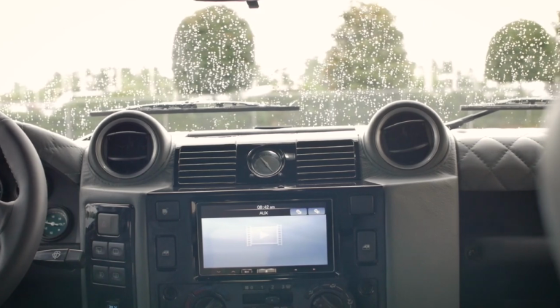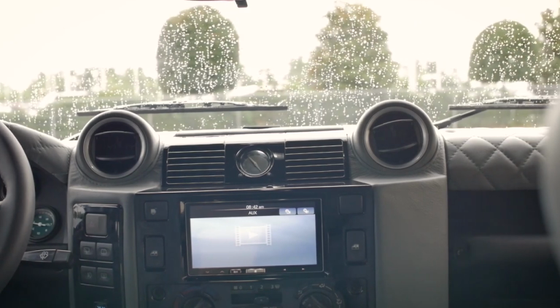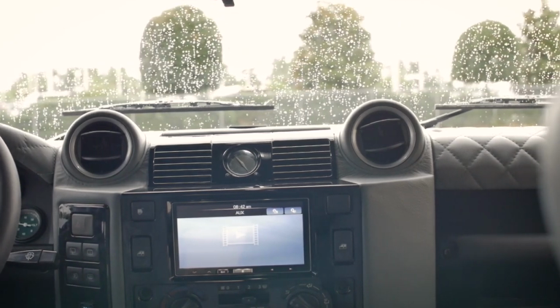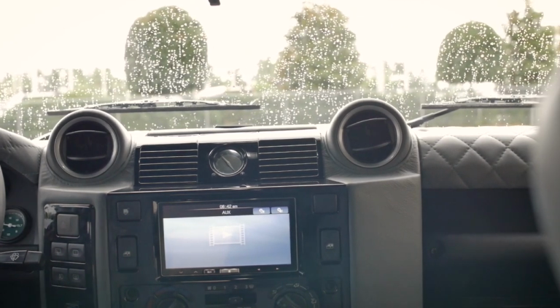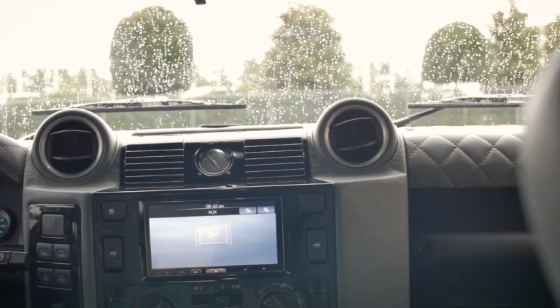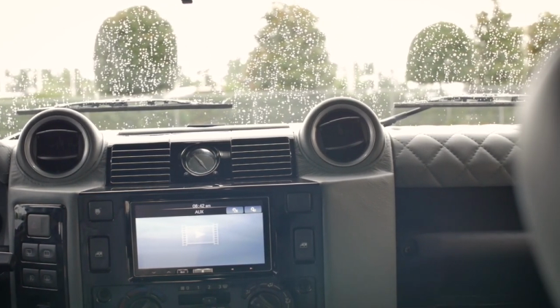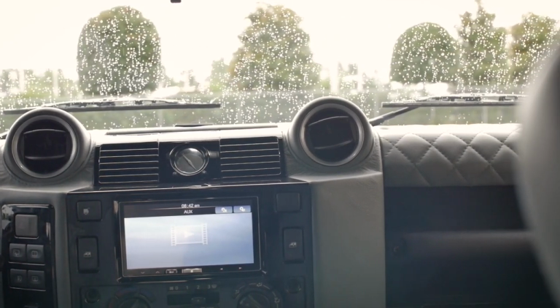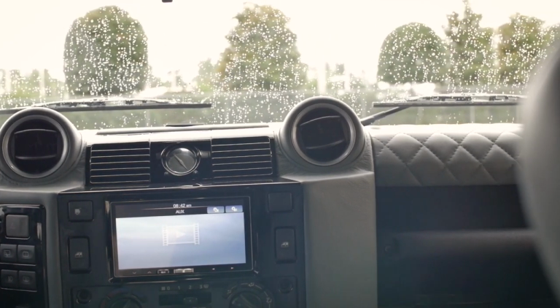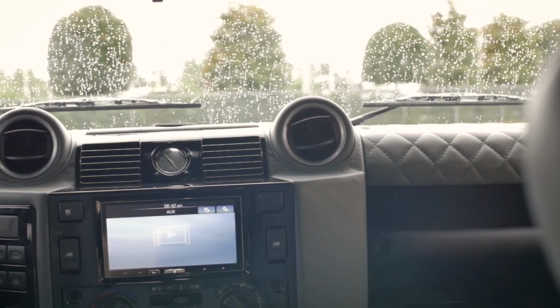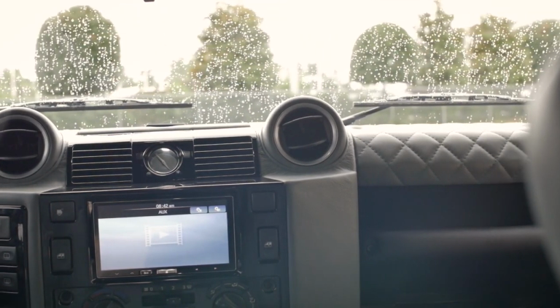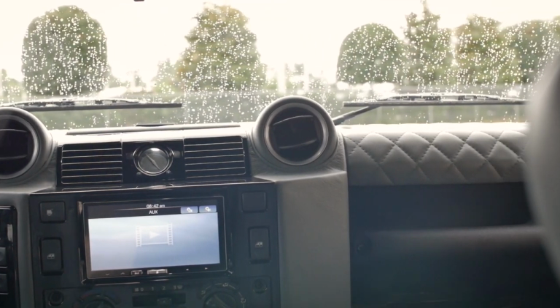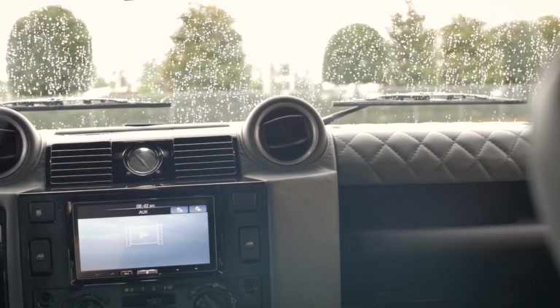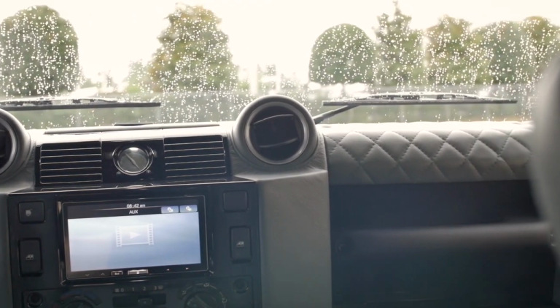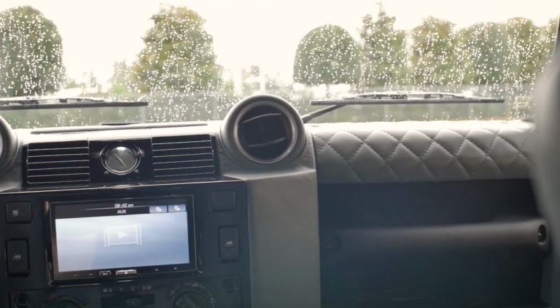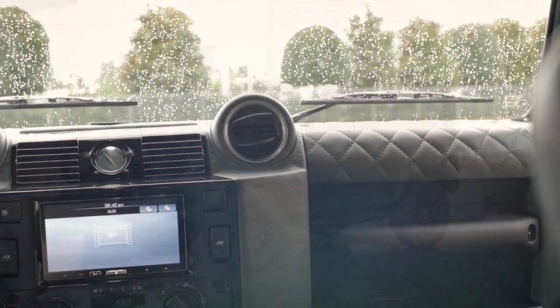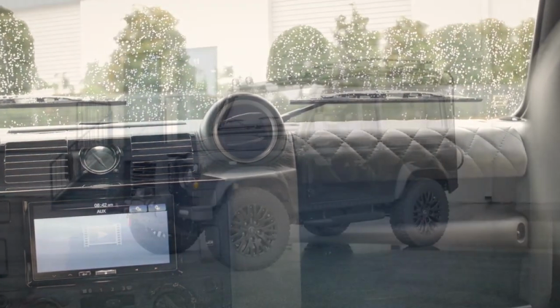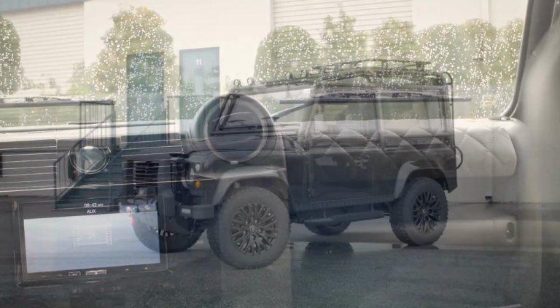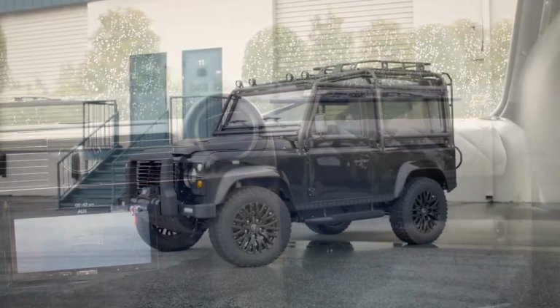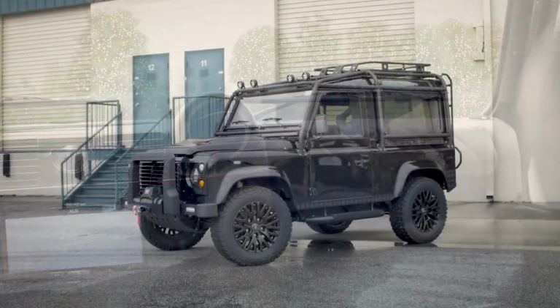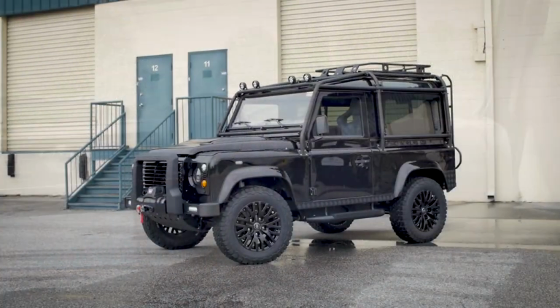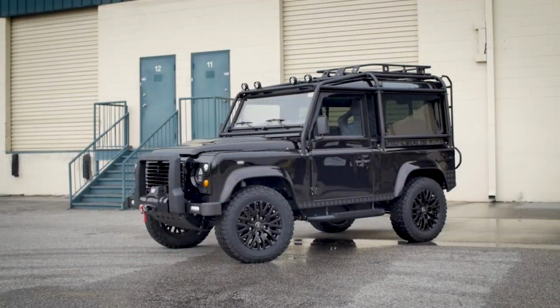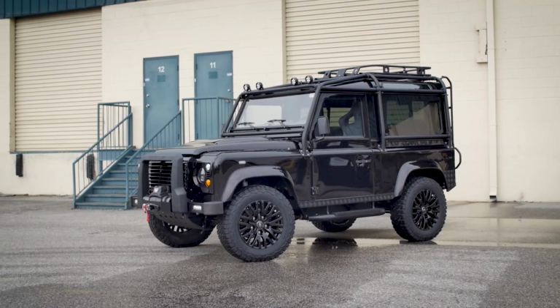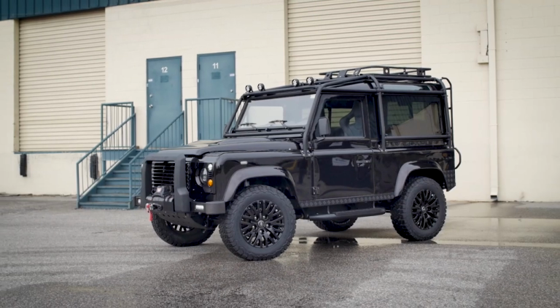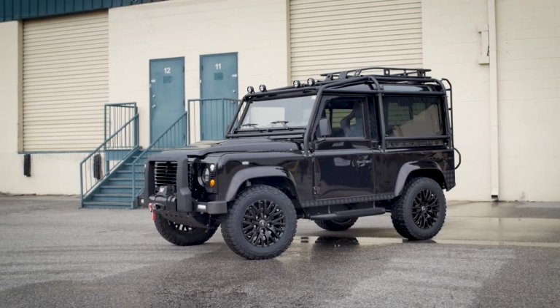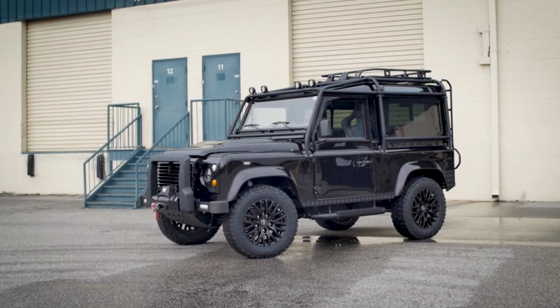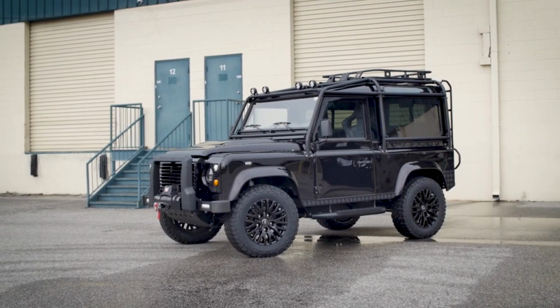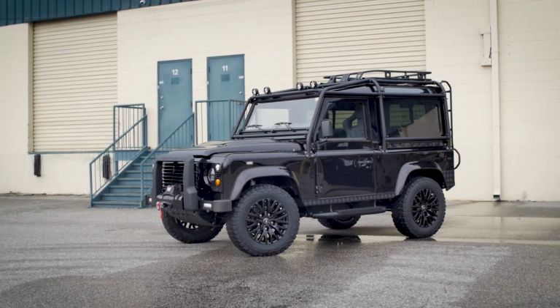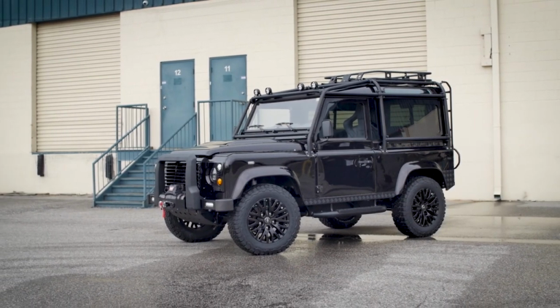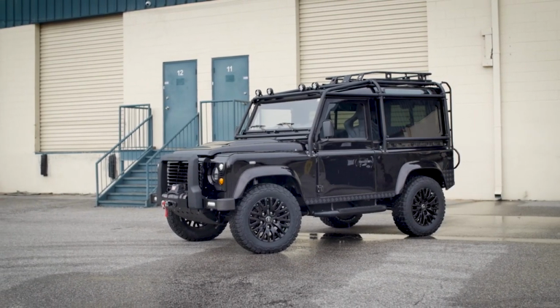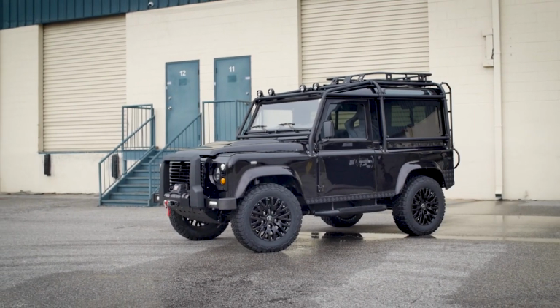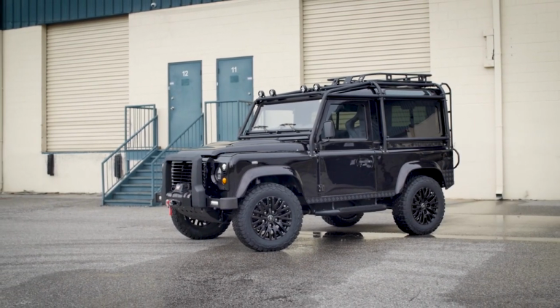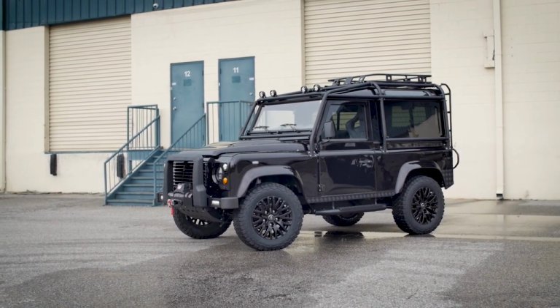Annapurna is a great fusion of rugged looks on the outside and luxury on the inside. This is the quality I believe ECD has become the leader in.